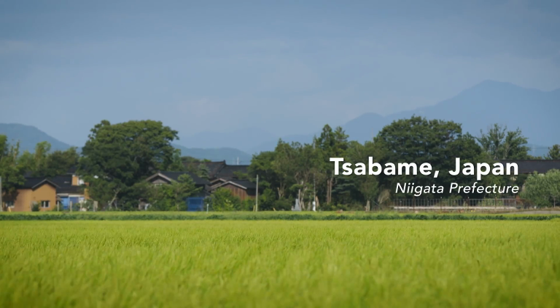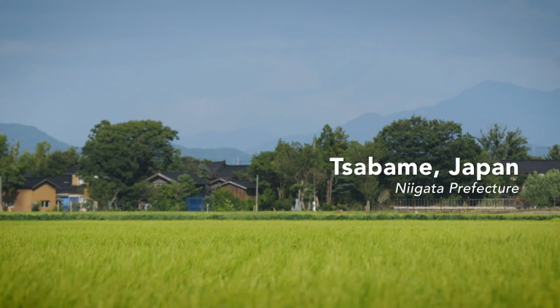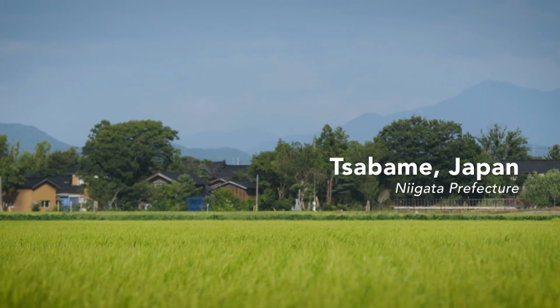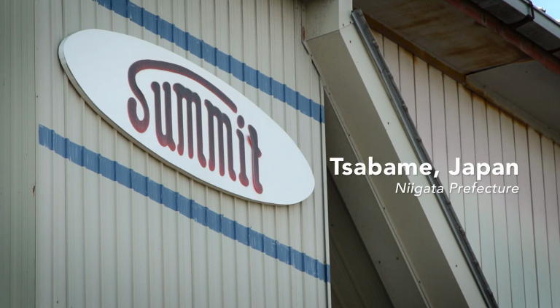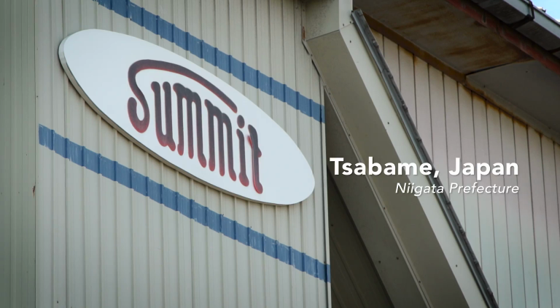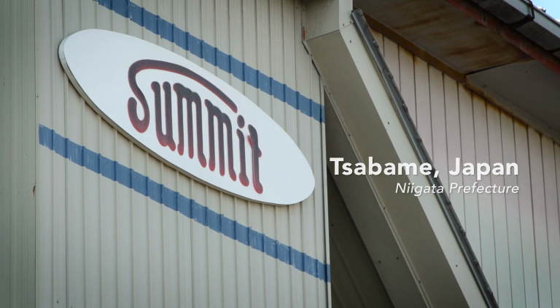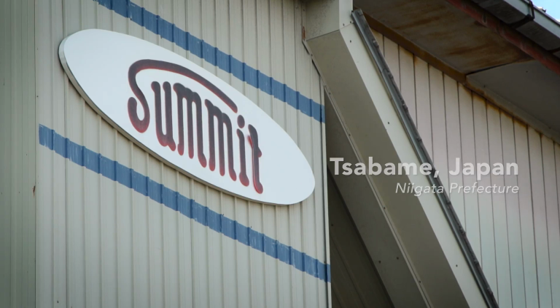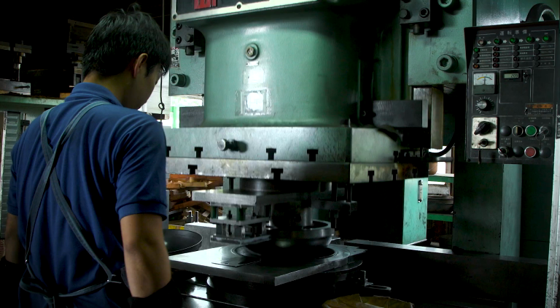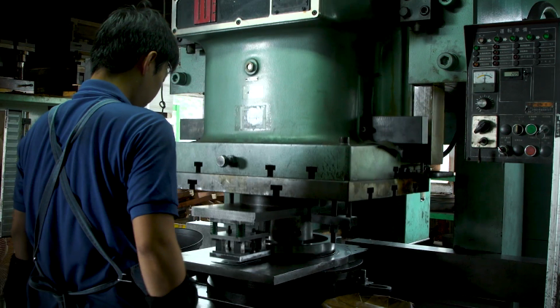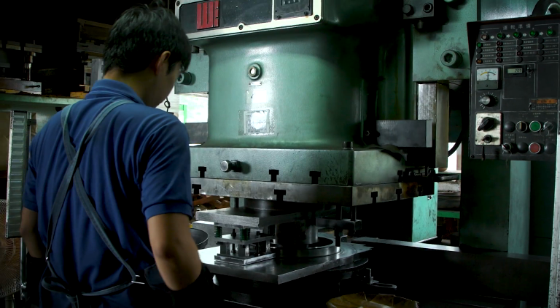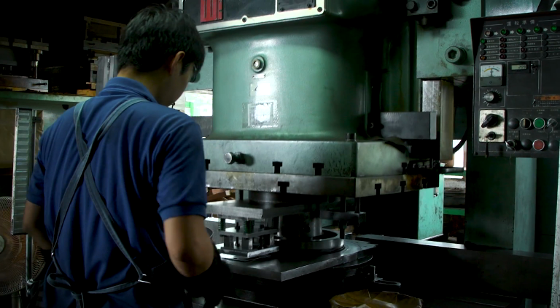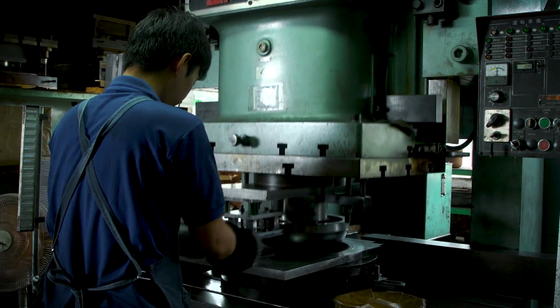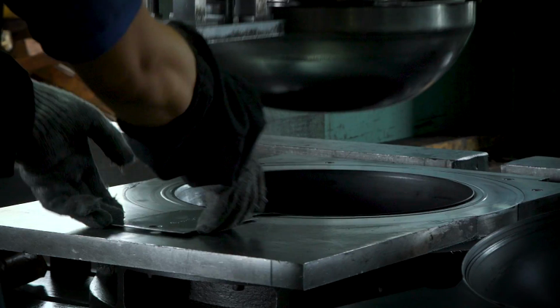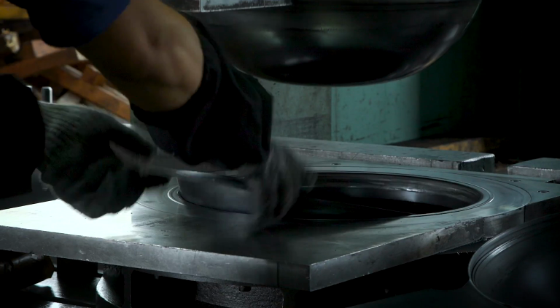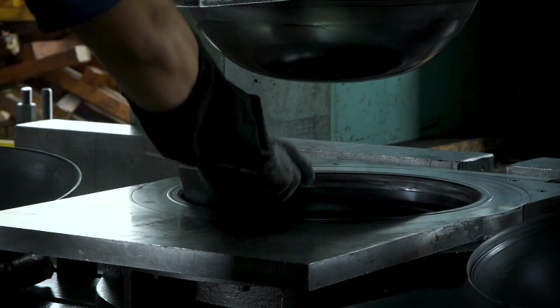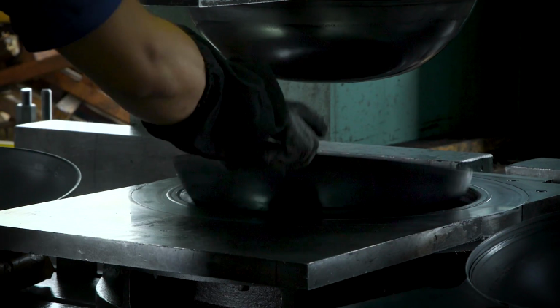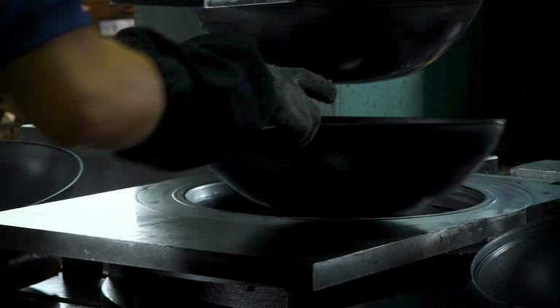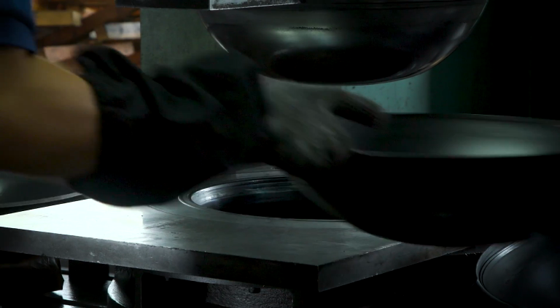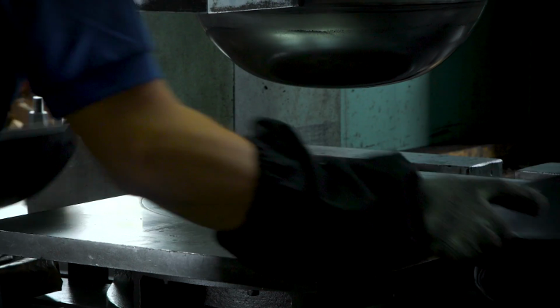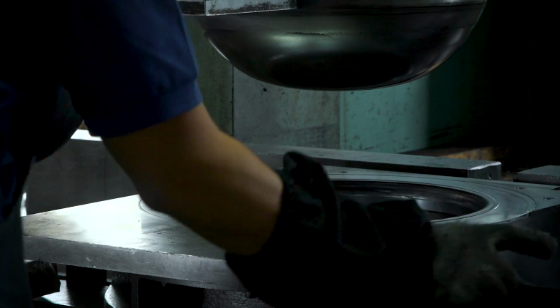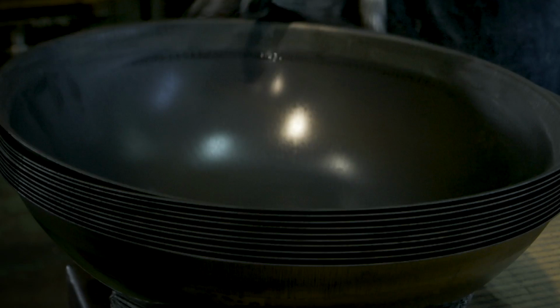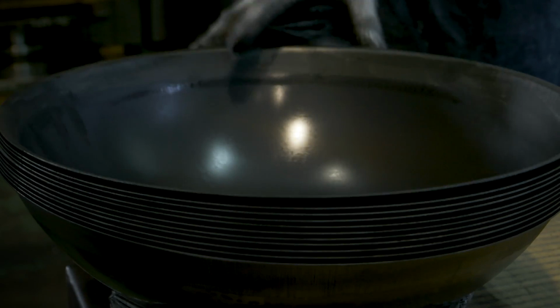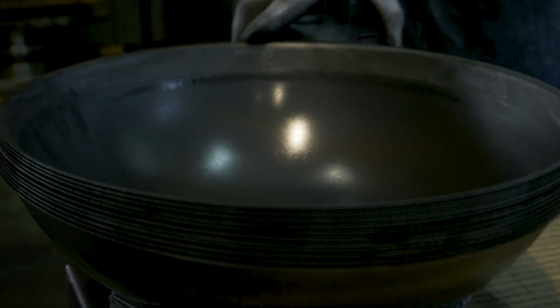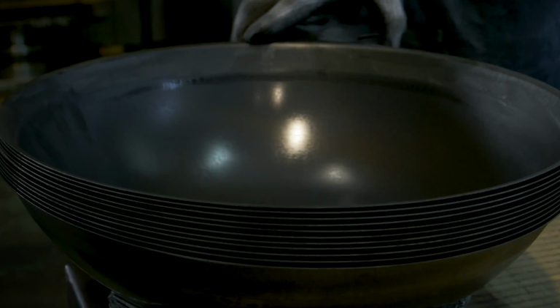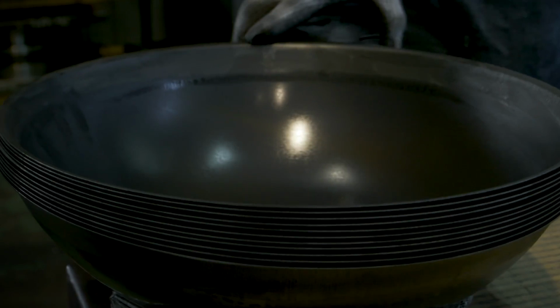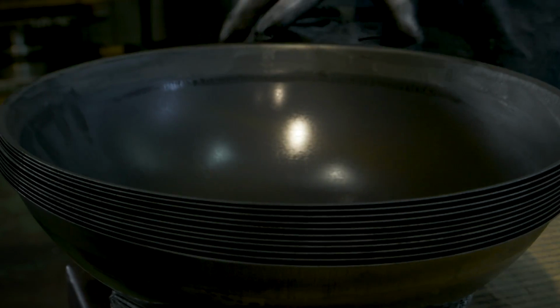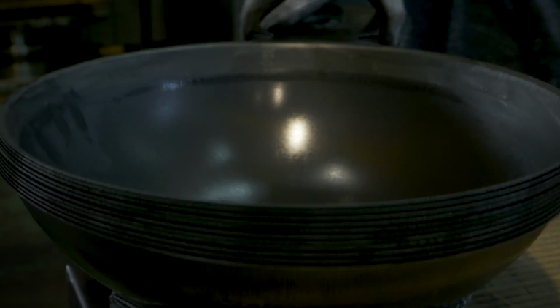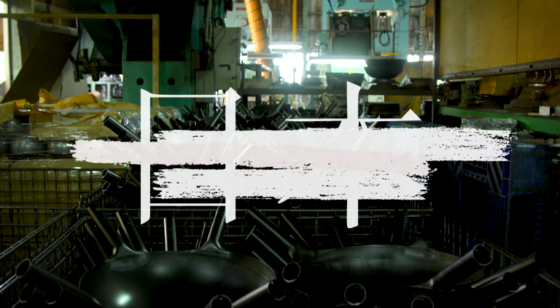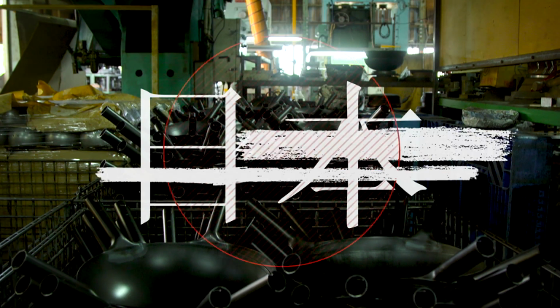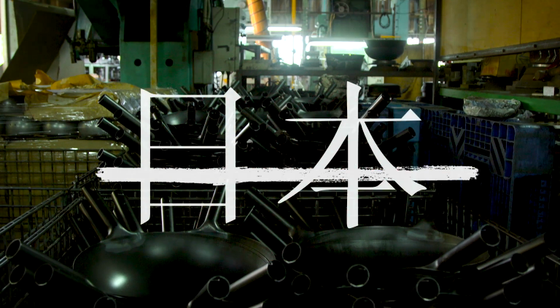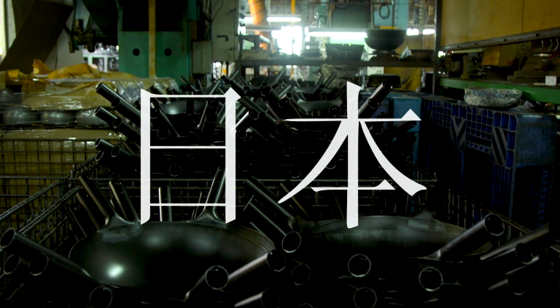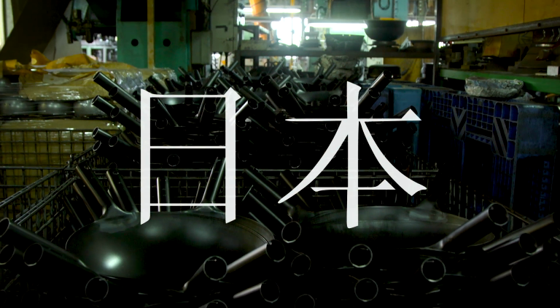Japan produces the best carbon steel woks. We're a PF Chang's chain, and we source out of Japan.